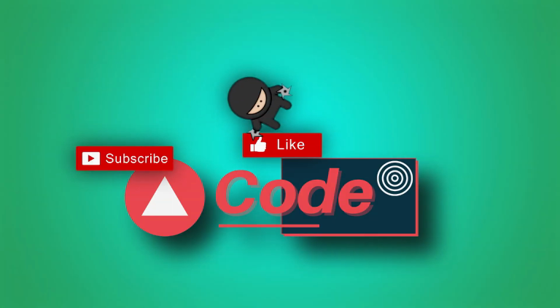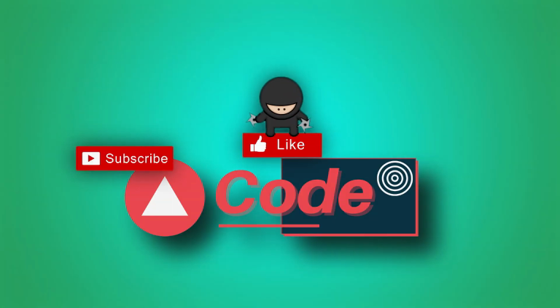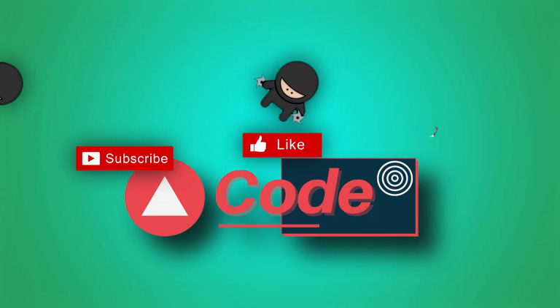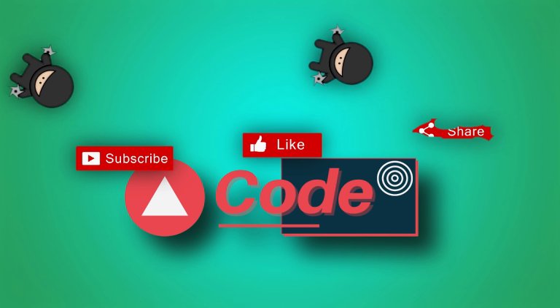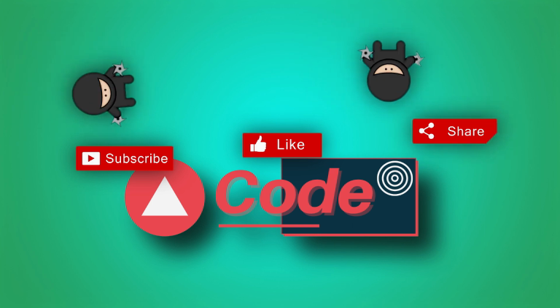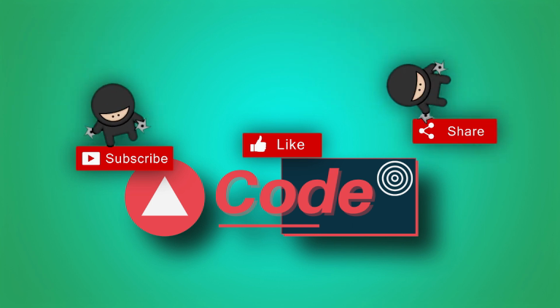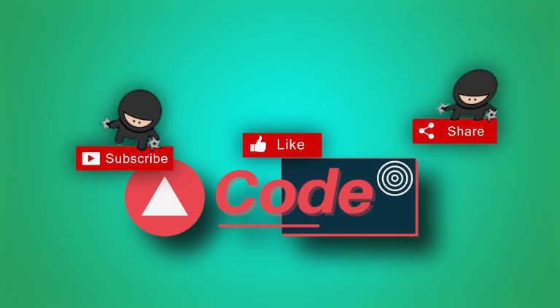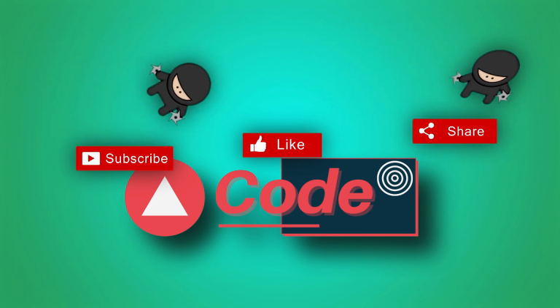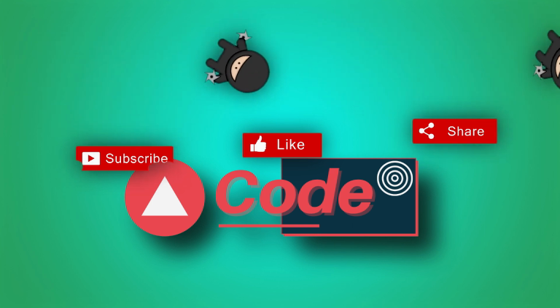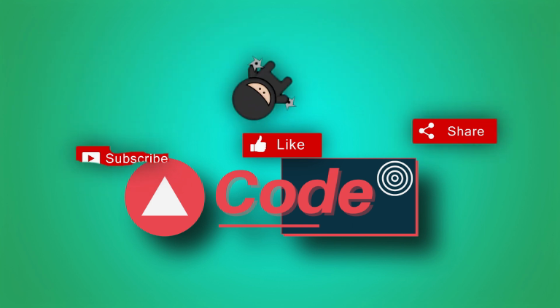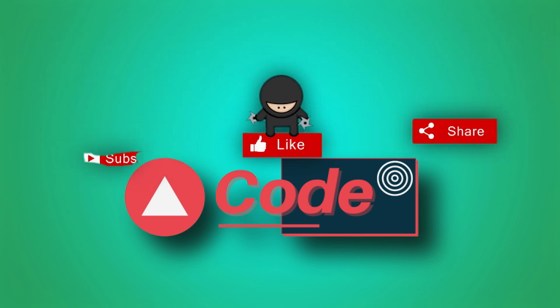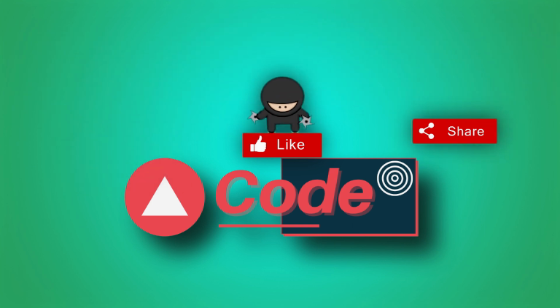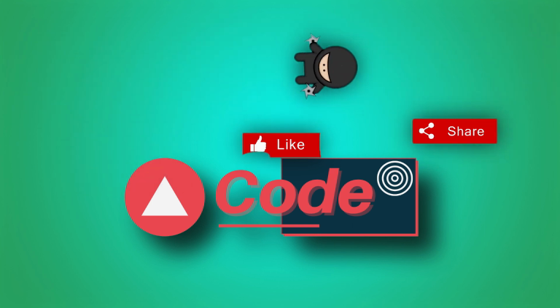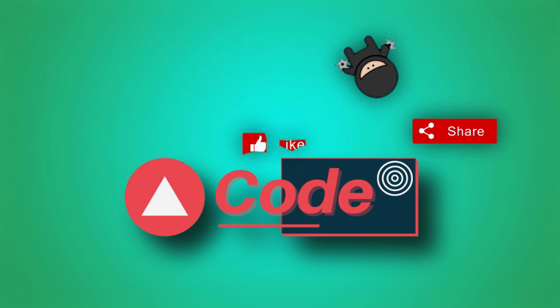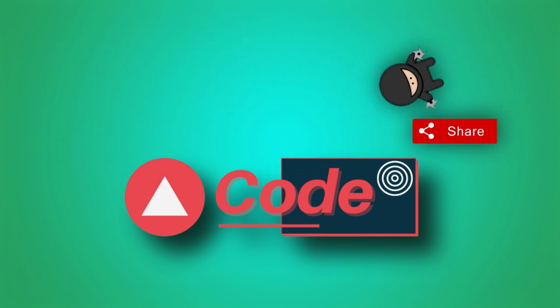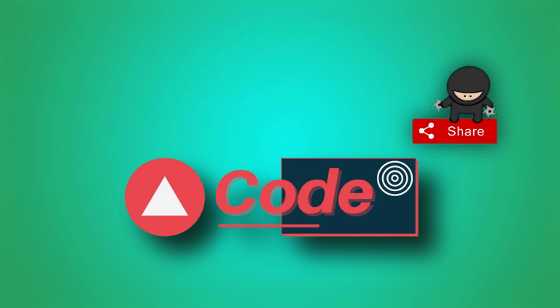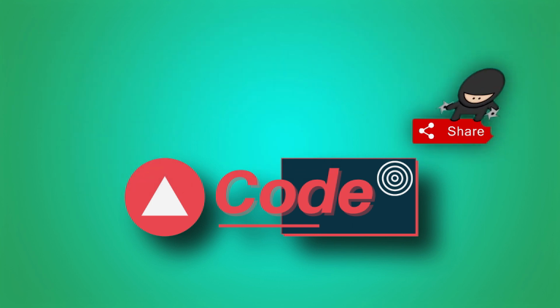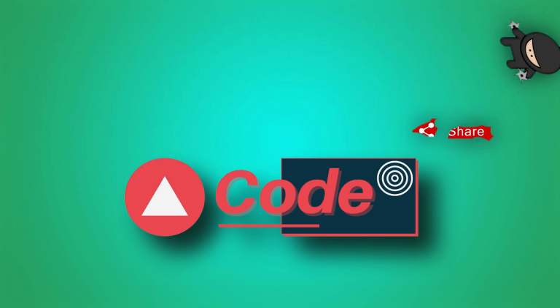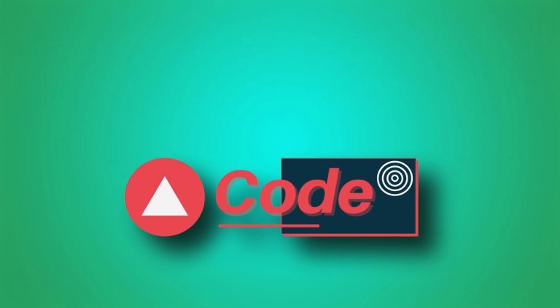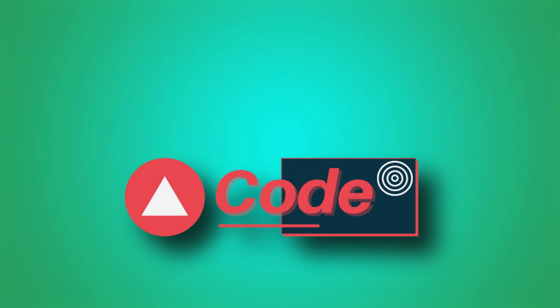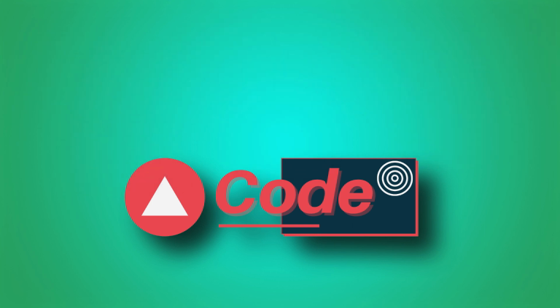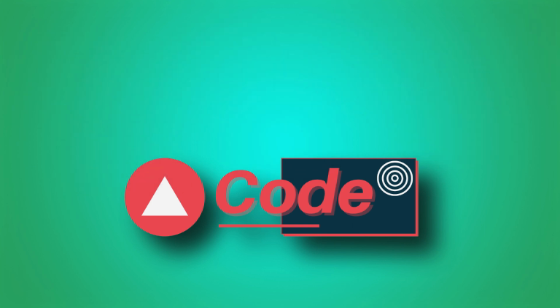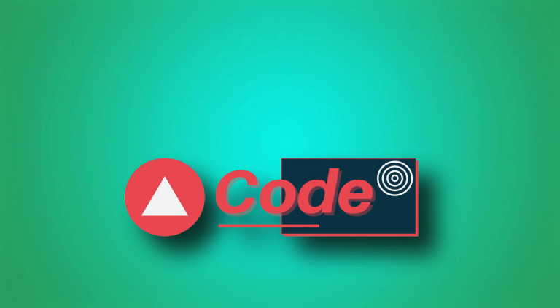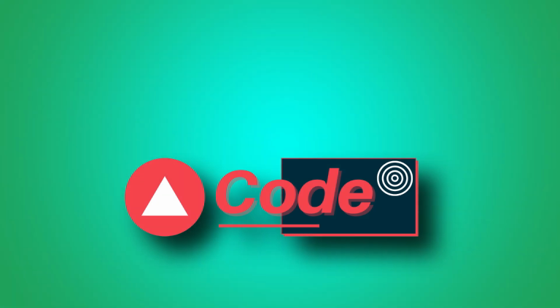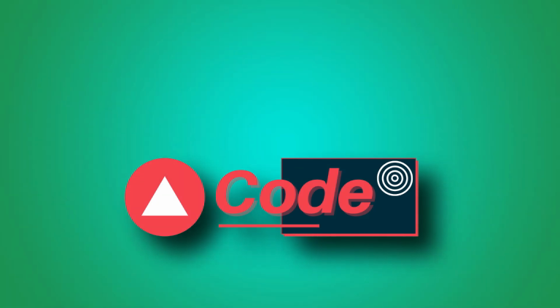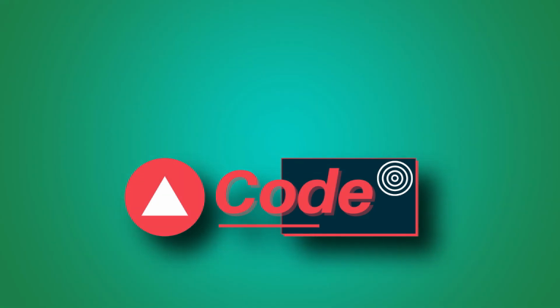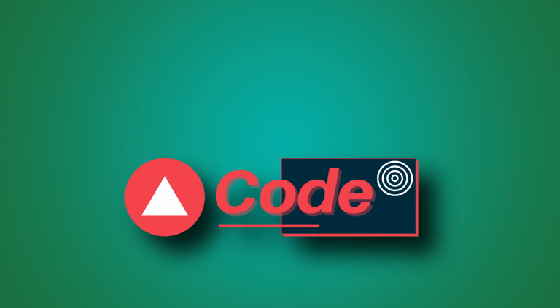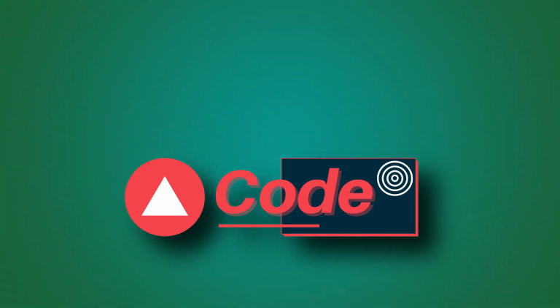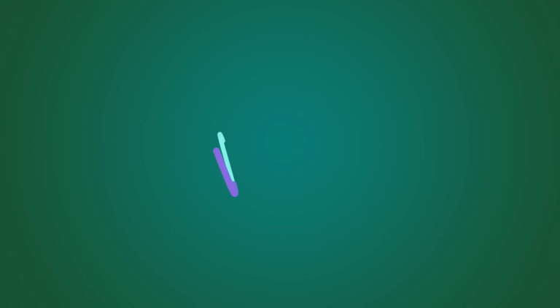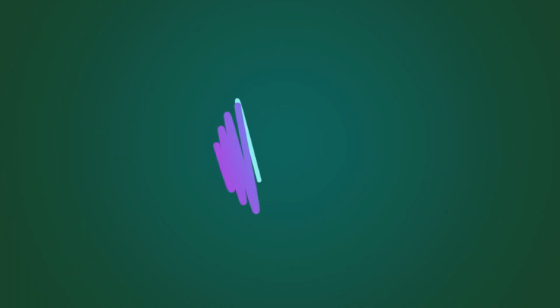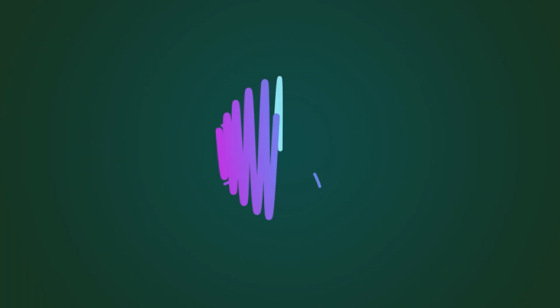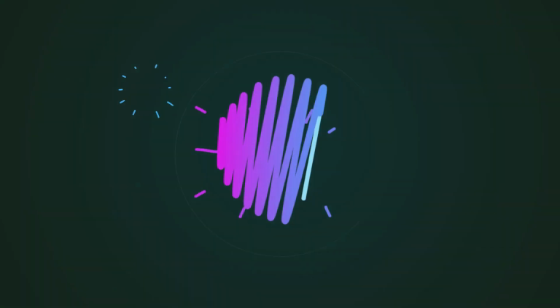Before moving to the next trend on our list, I would like to request: please like, subscribe, and share my videos.